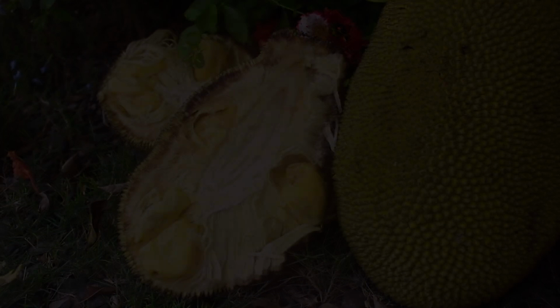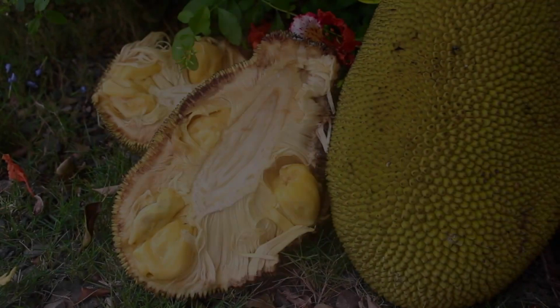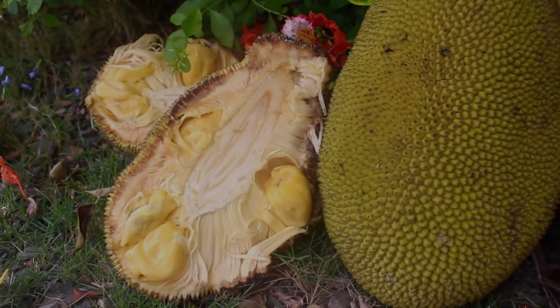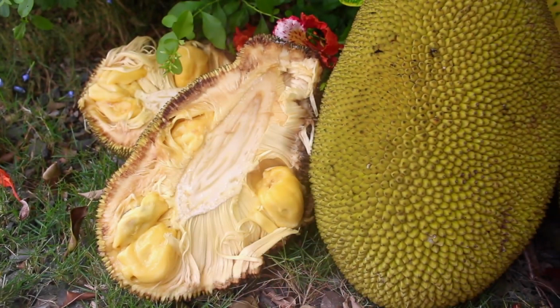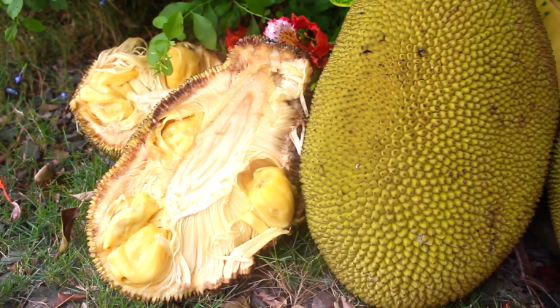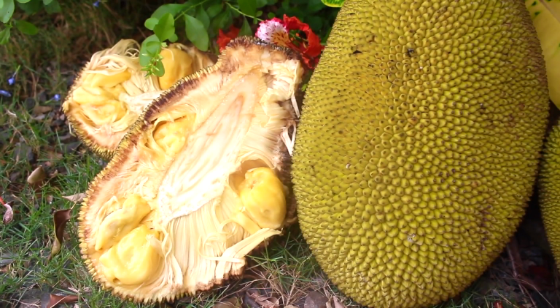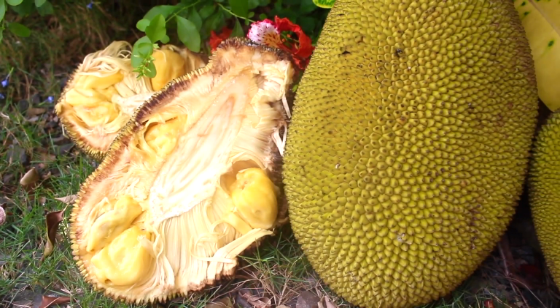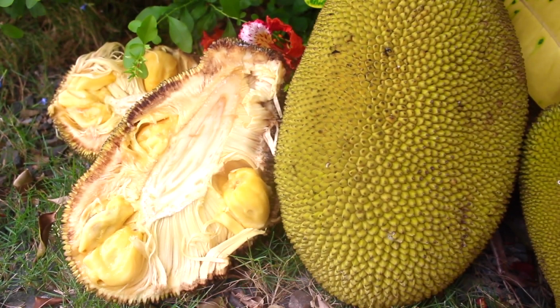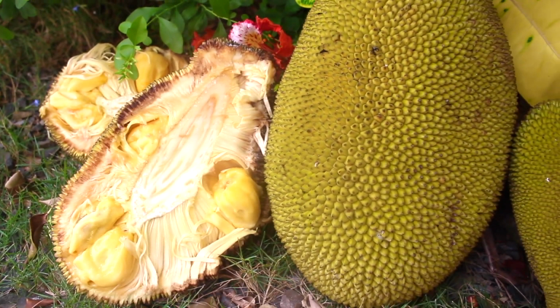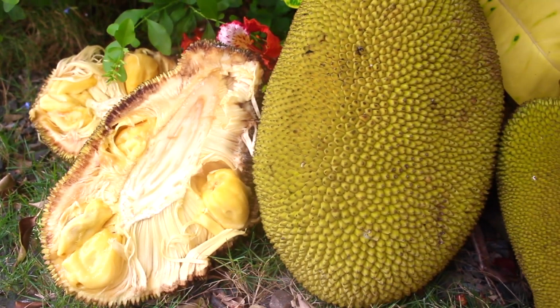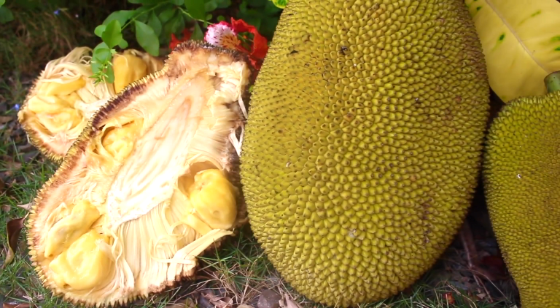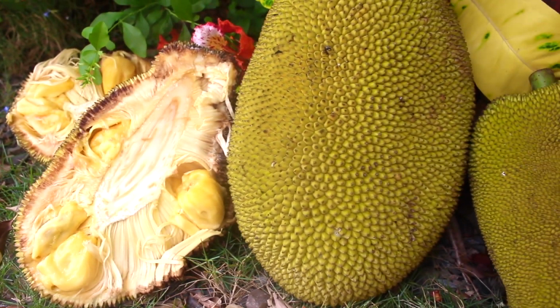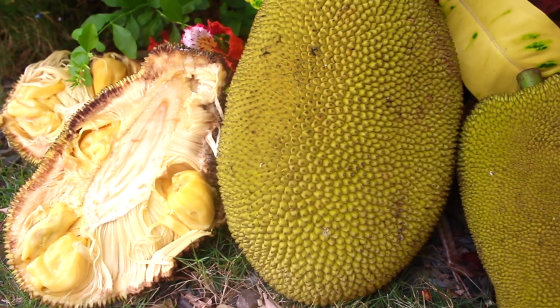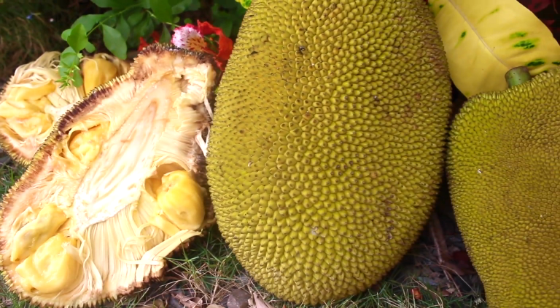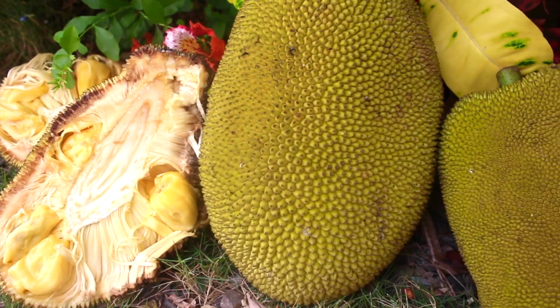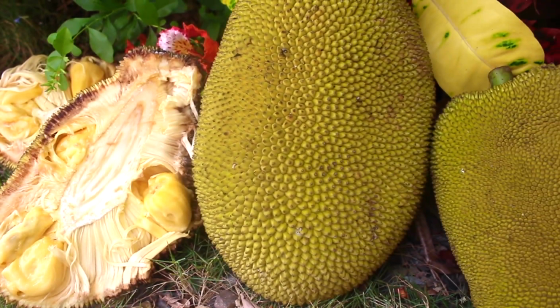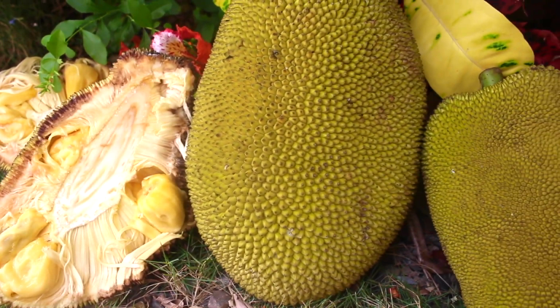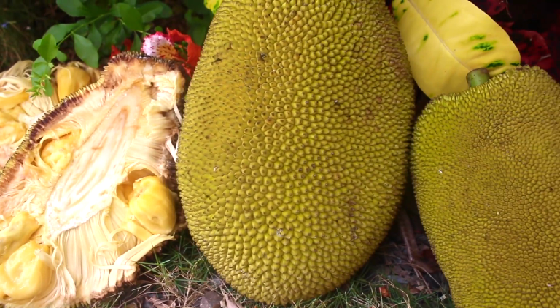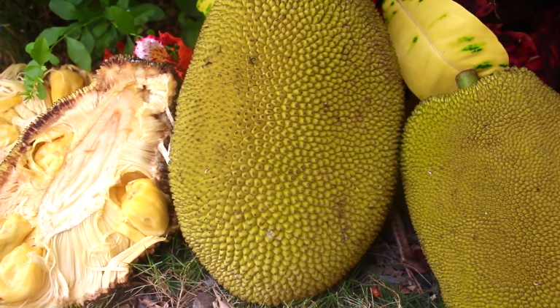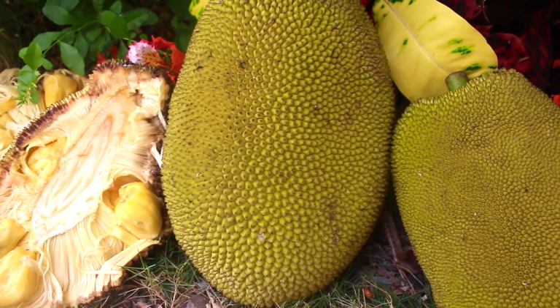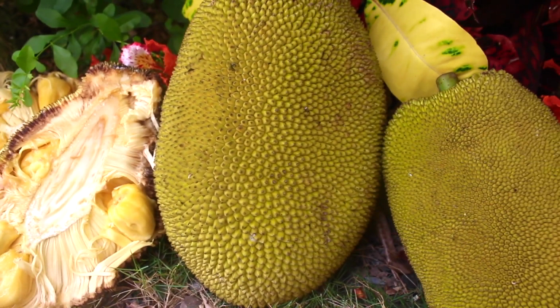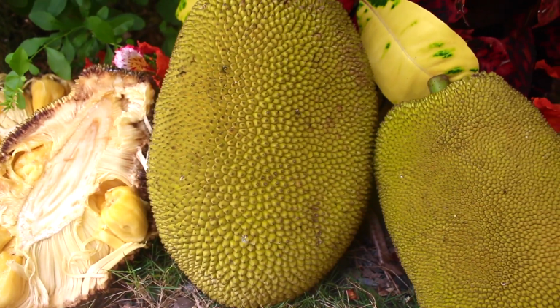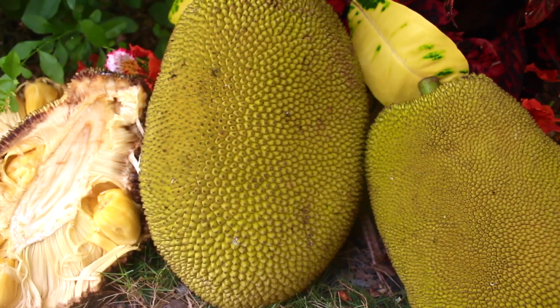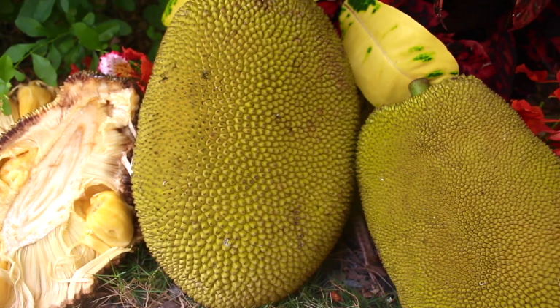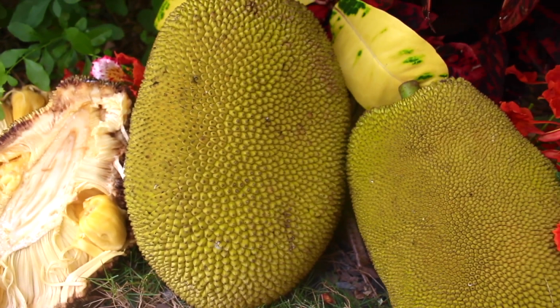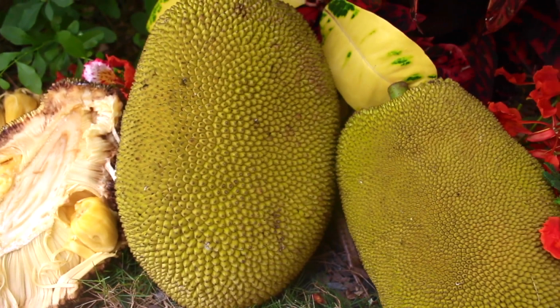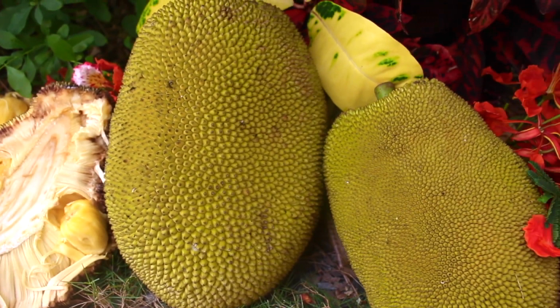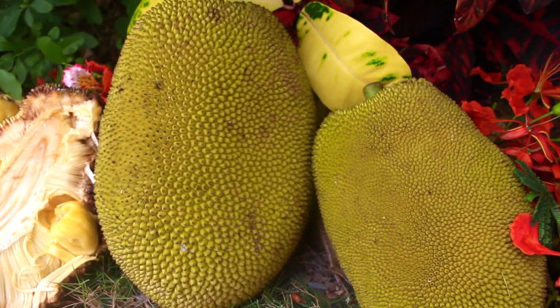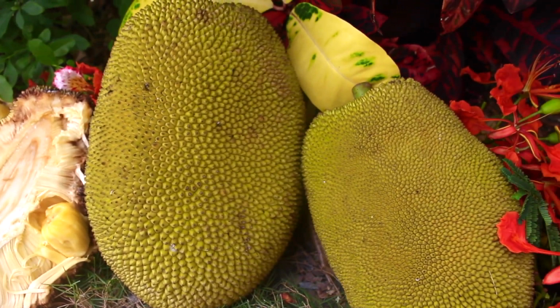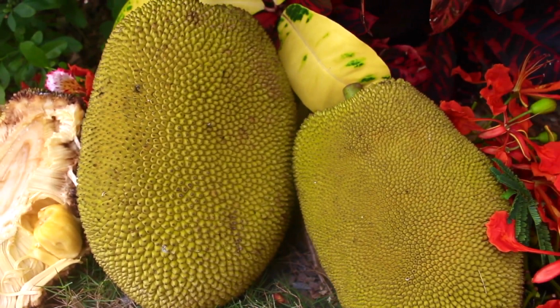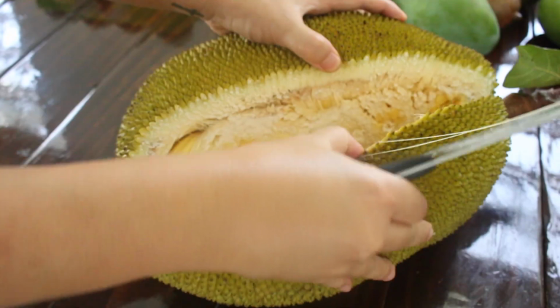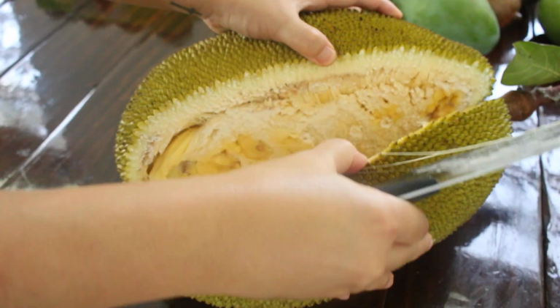Hi guys, welcome back to my channel. Today we're exploring jackfruit, which is a delicious mammoth of a fruit that is actually very versatile.